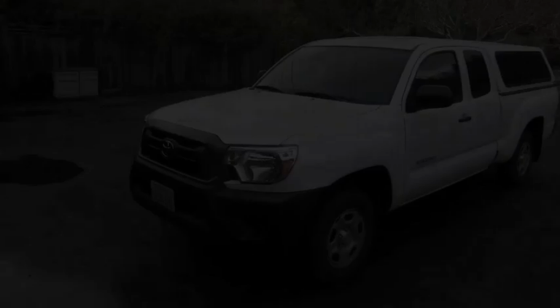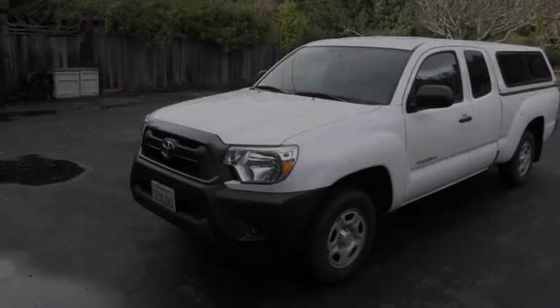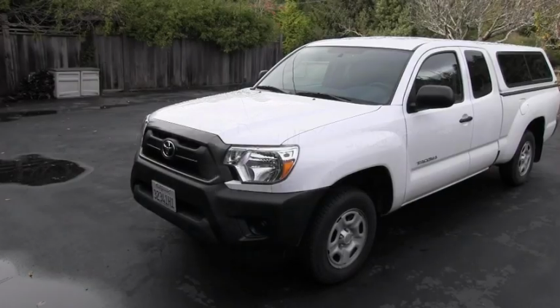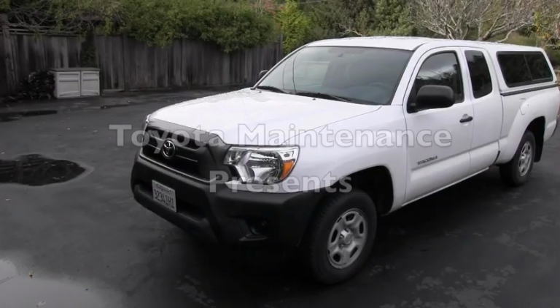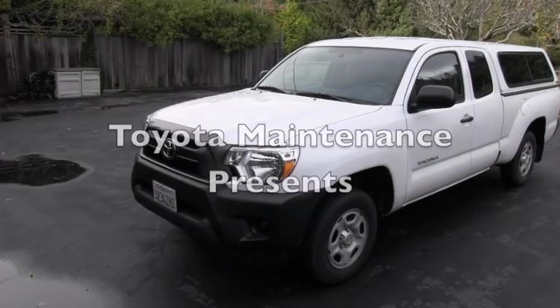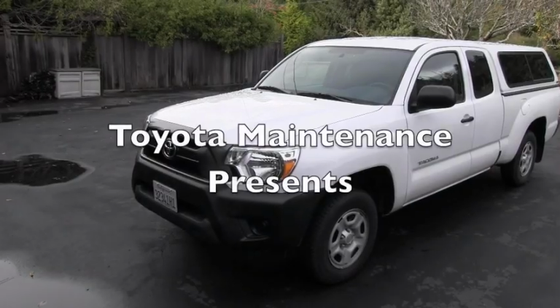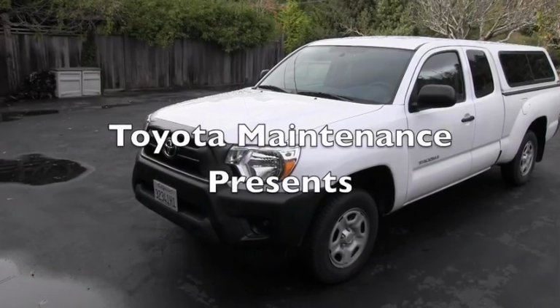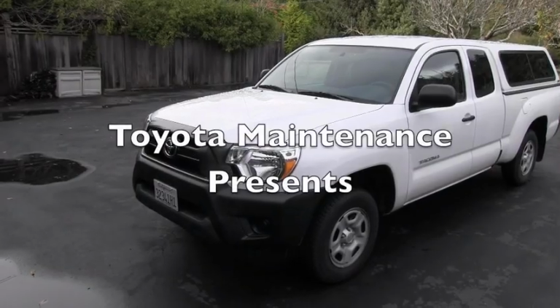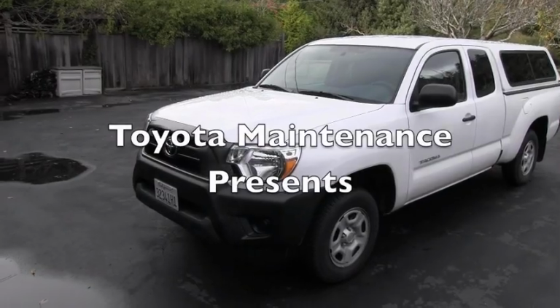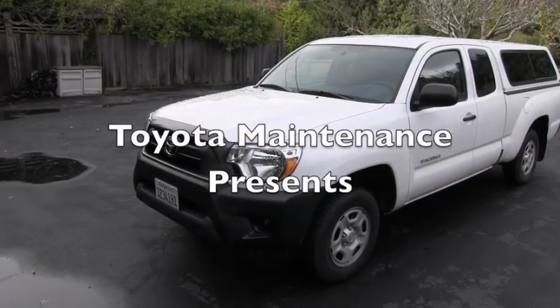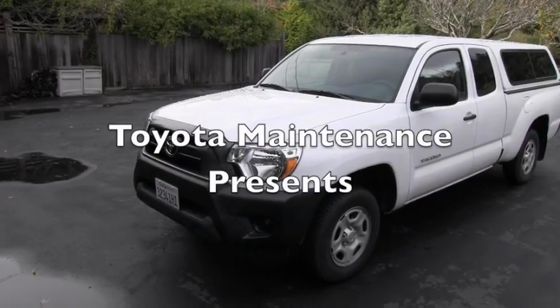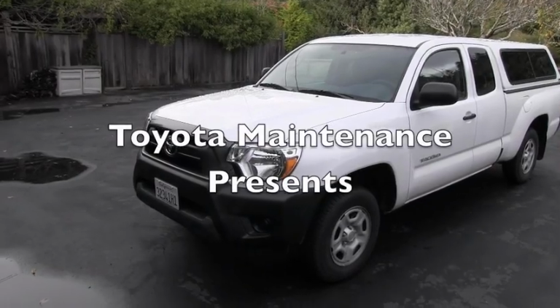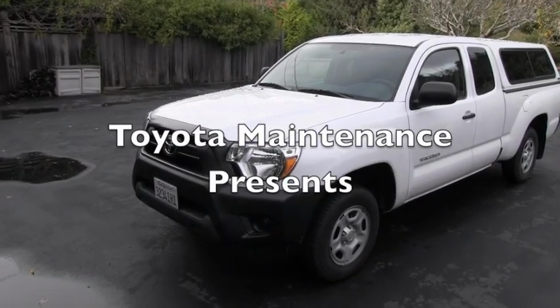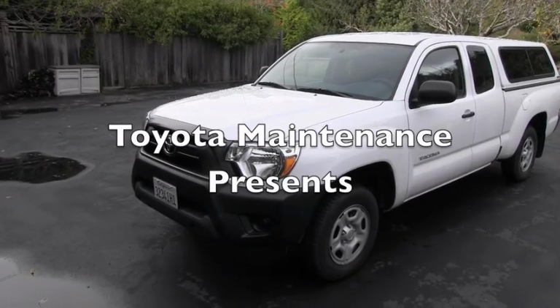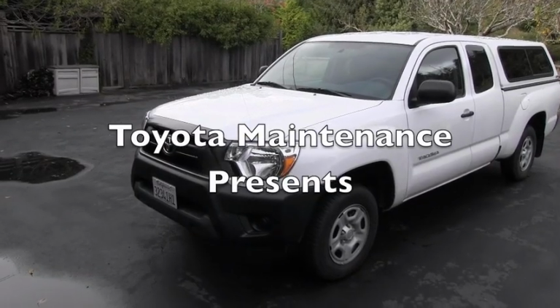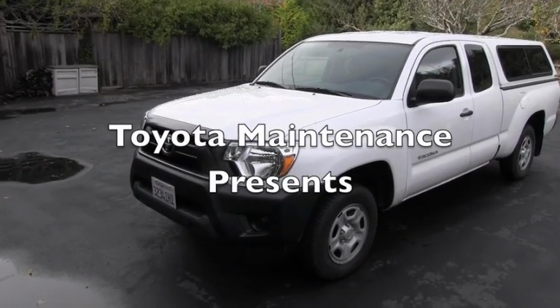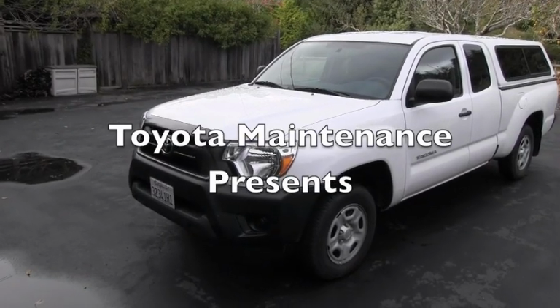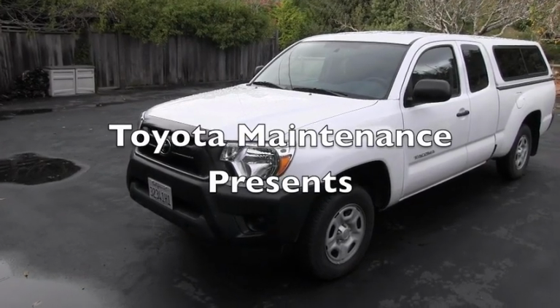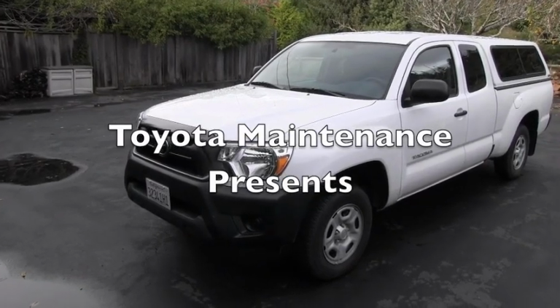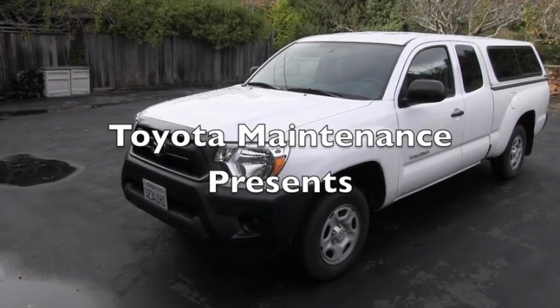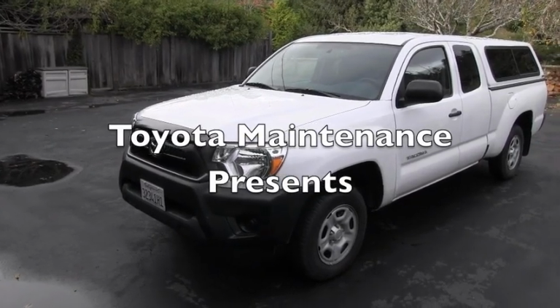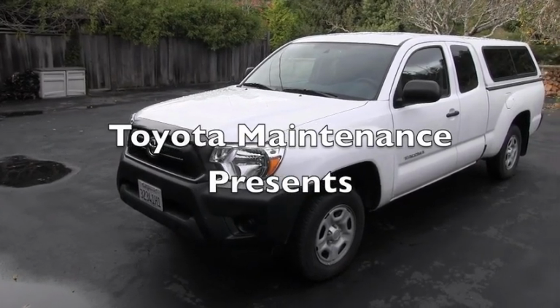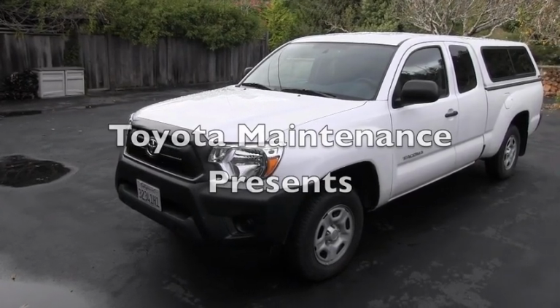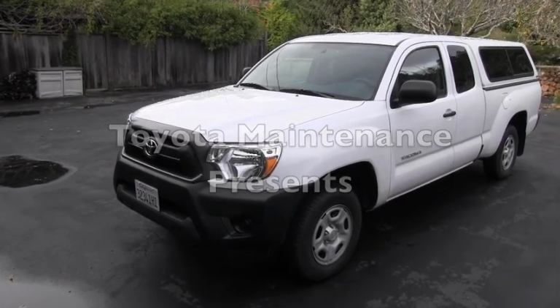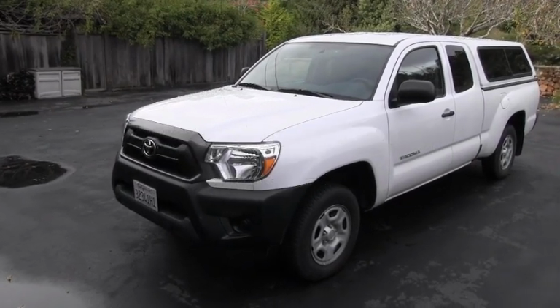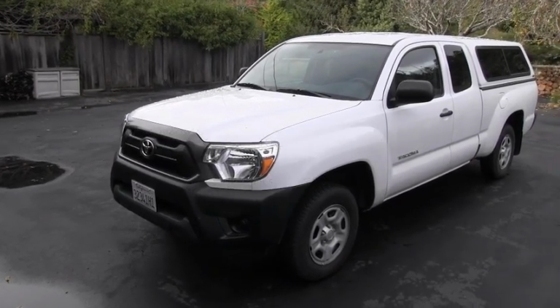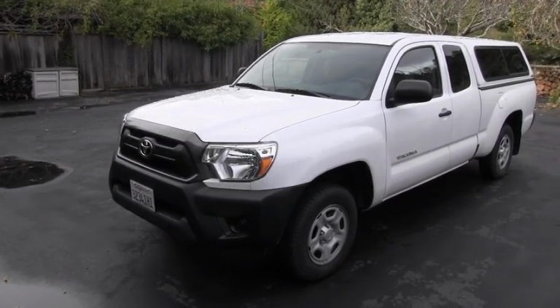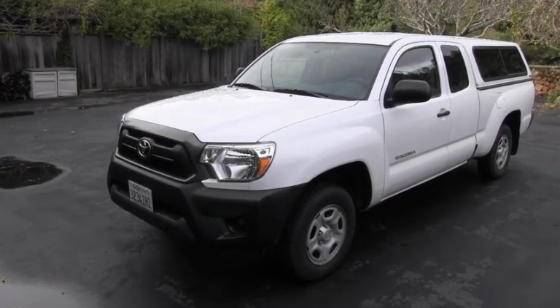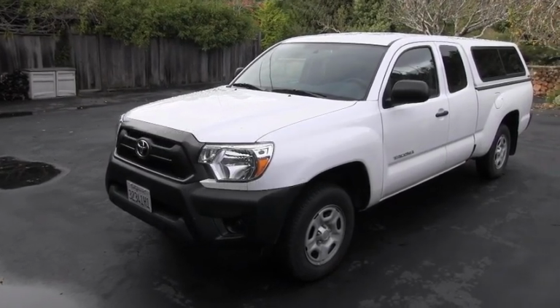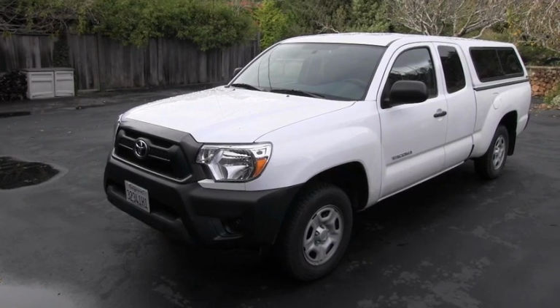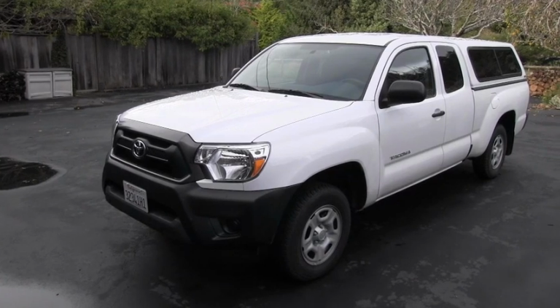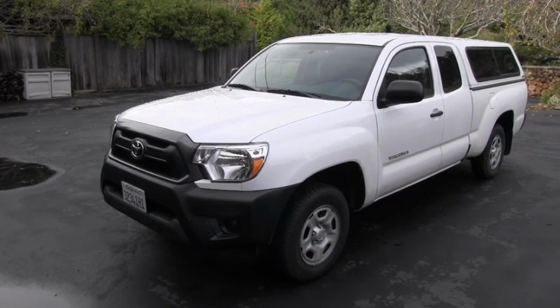Hello Toyota friend! Welcome back to Toyota maintenance channel.